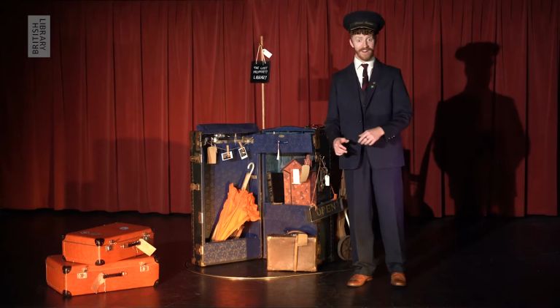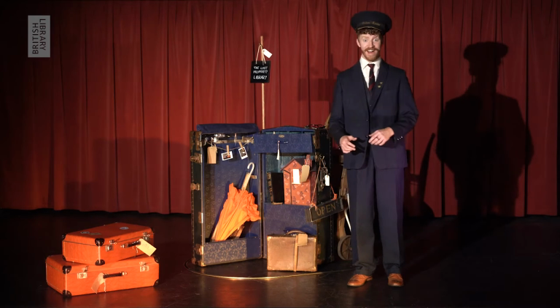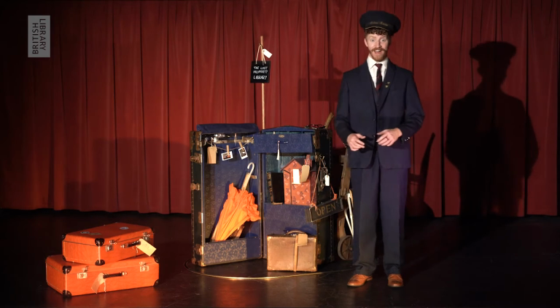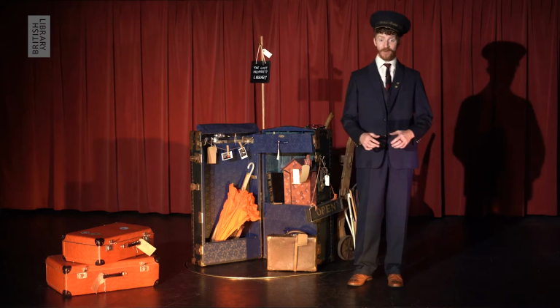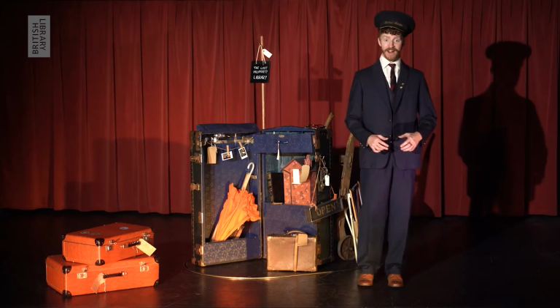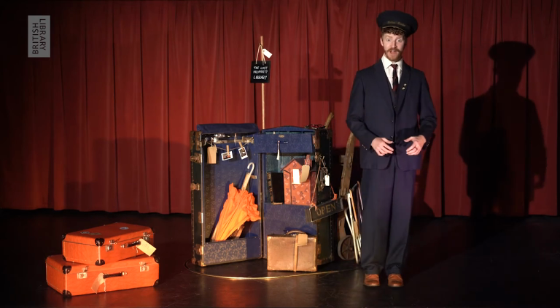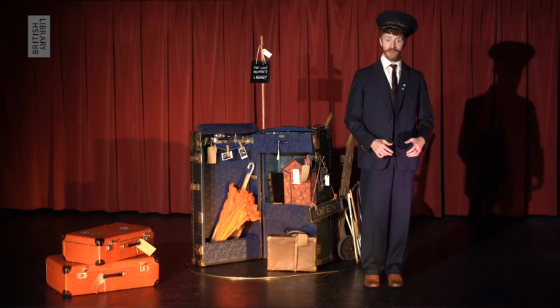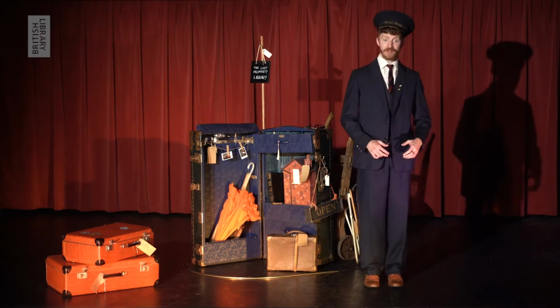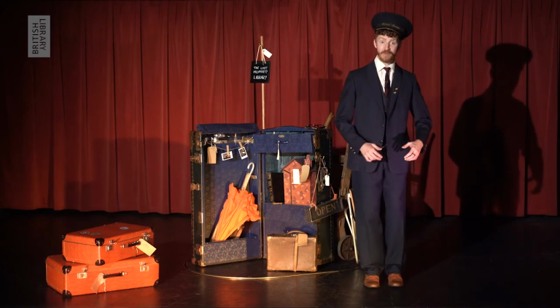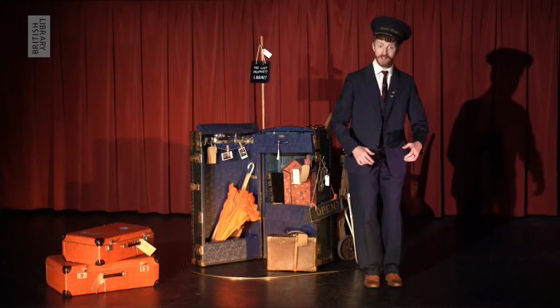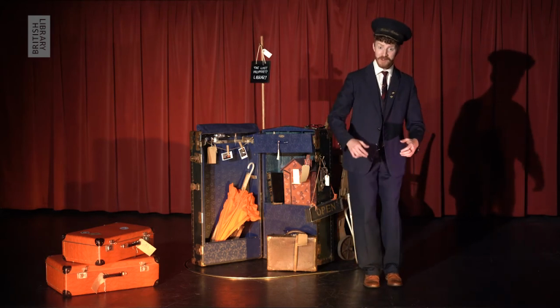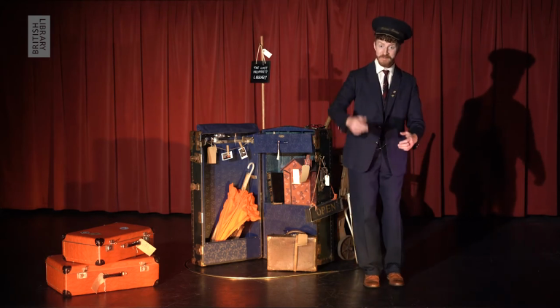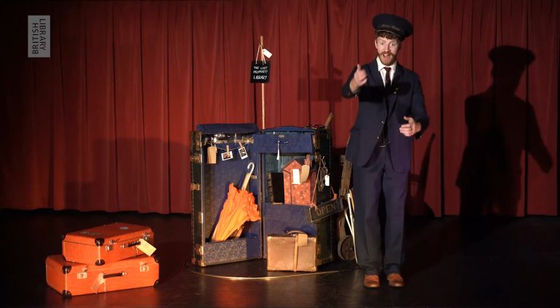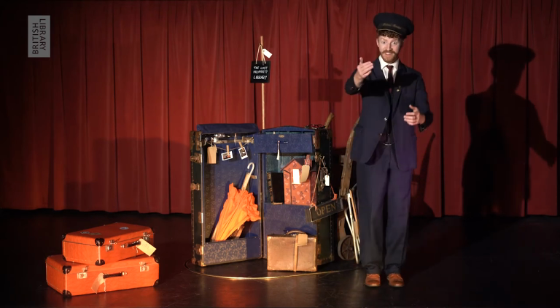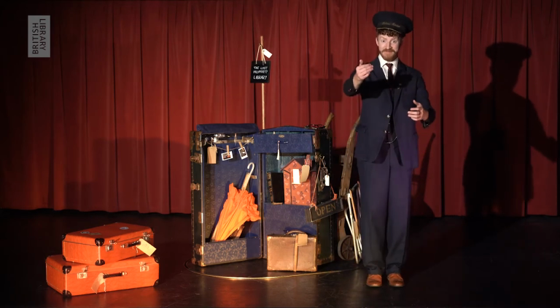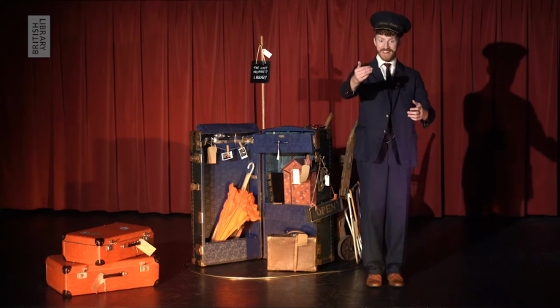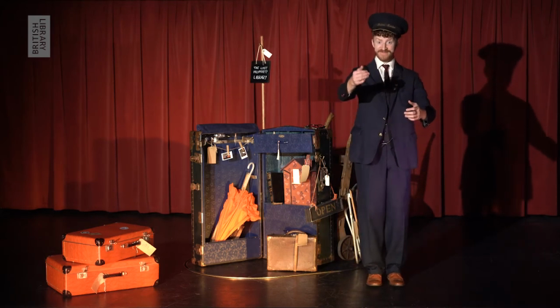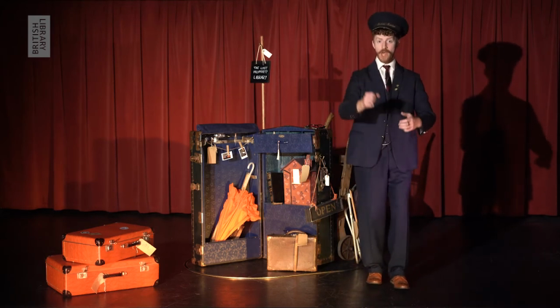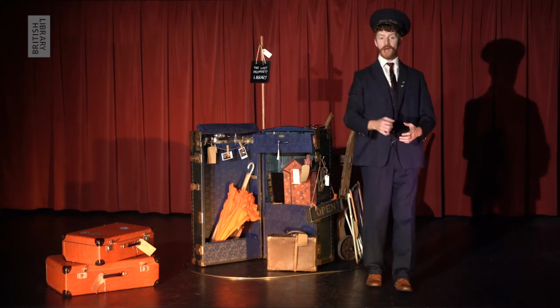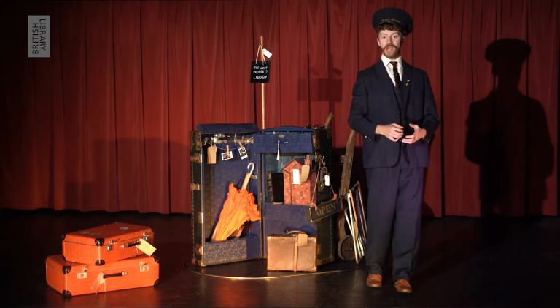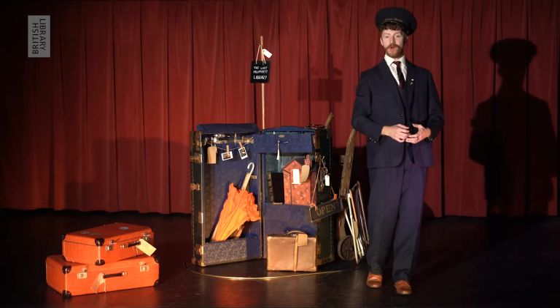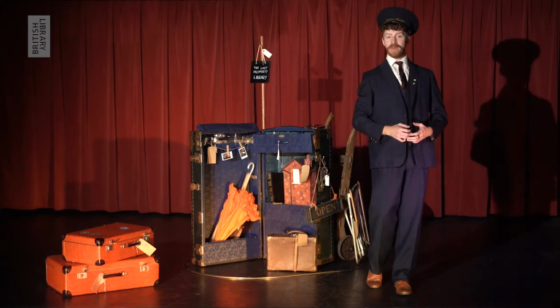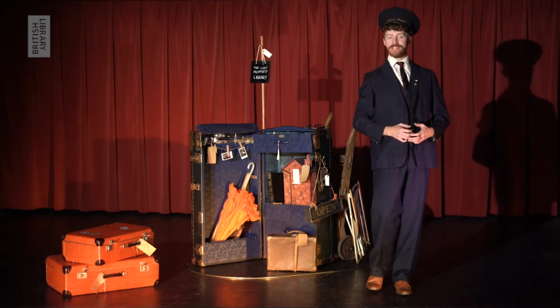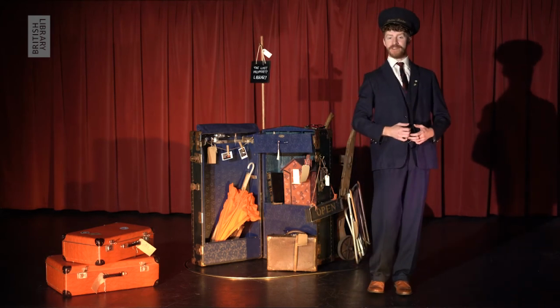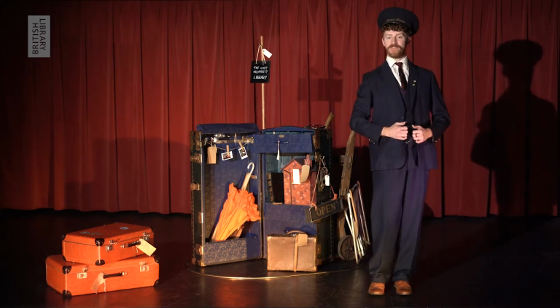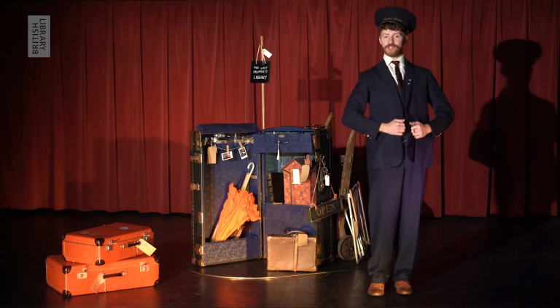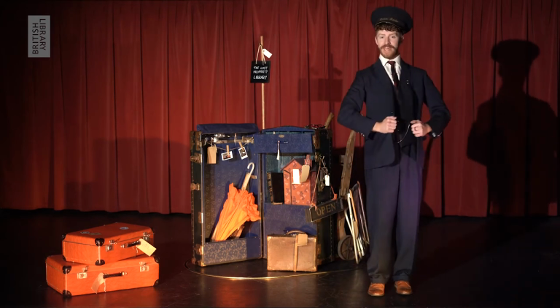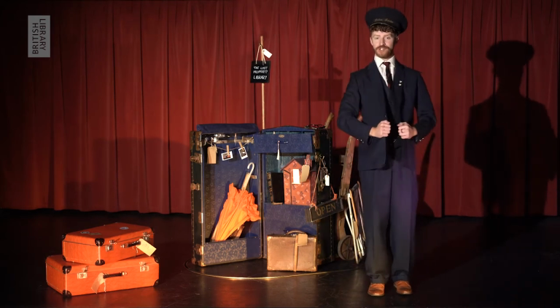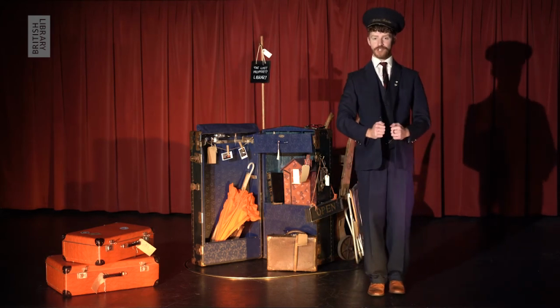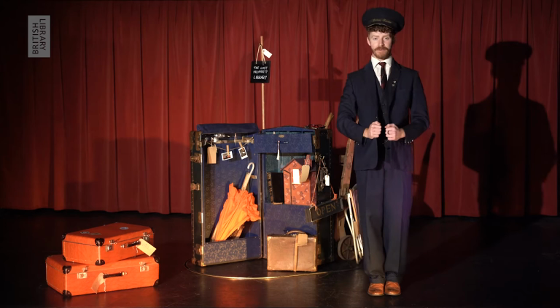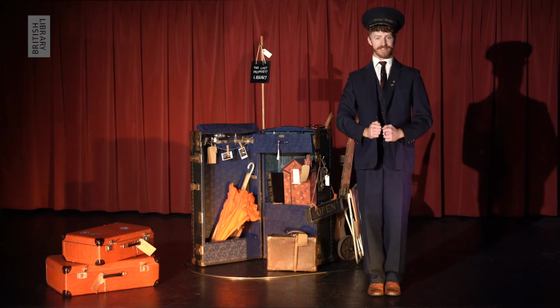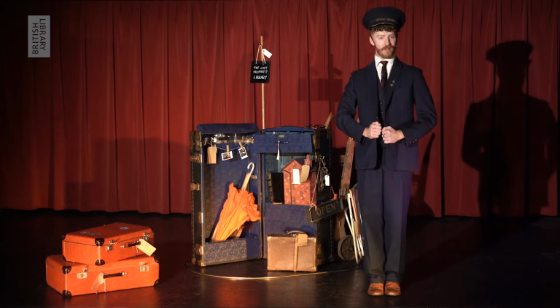Hello there, travellers. Welcome, welcome. Now allow me to be the first to introduce myself.